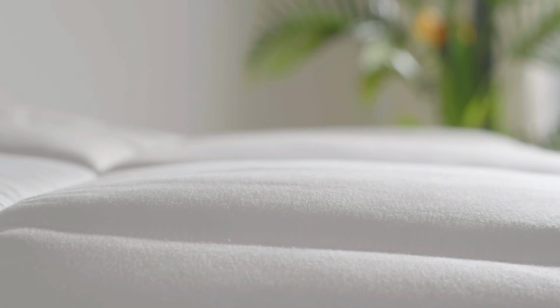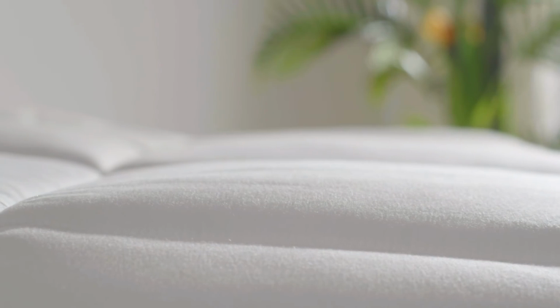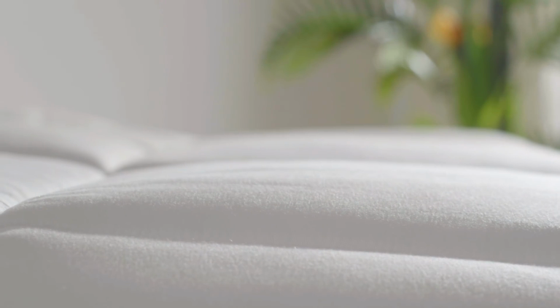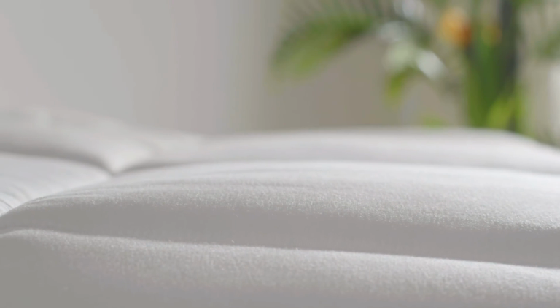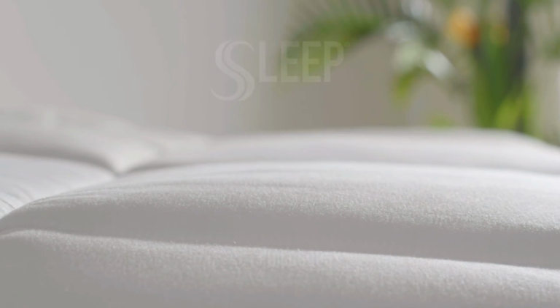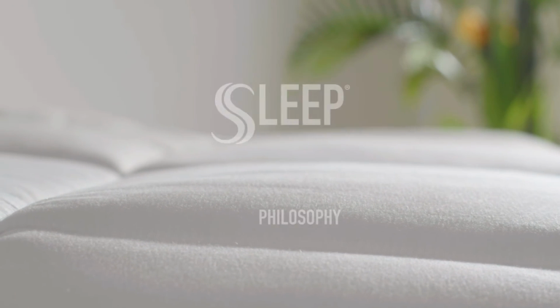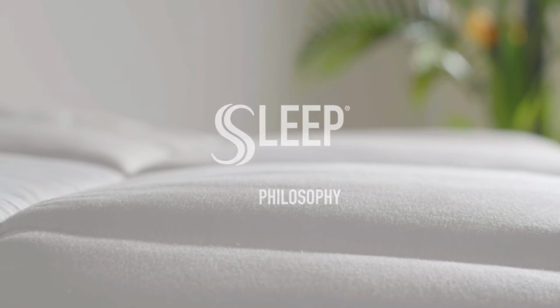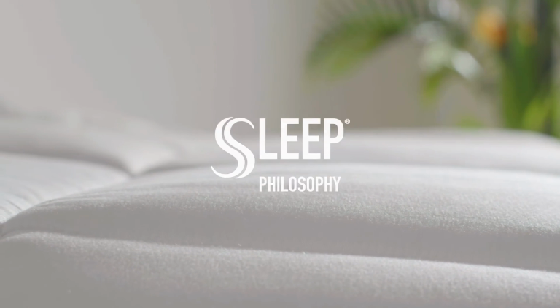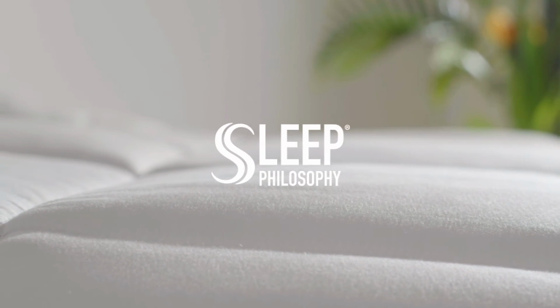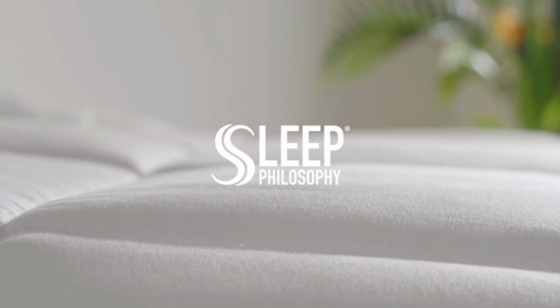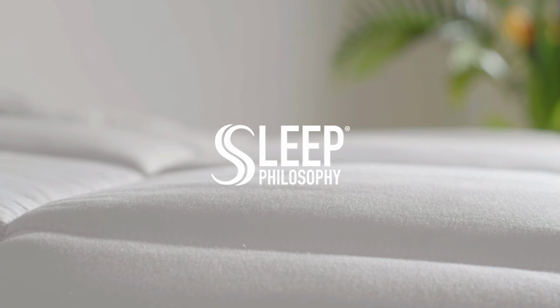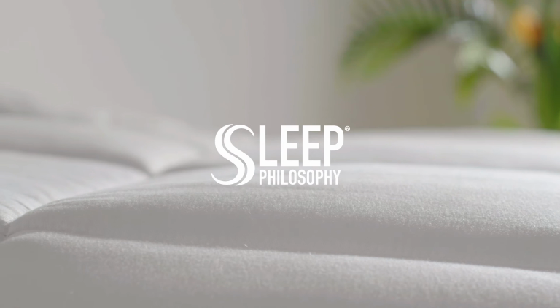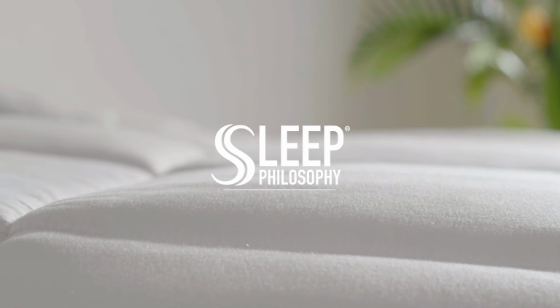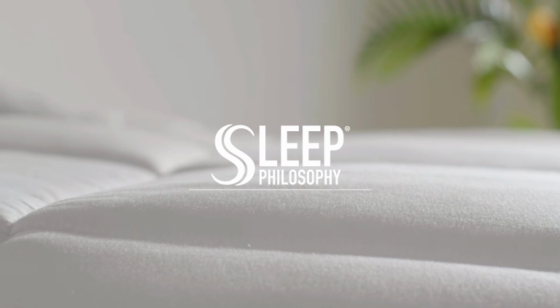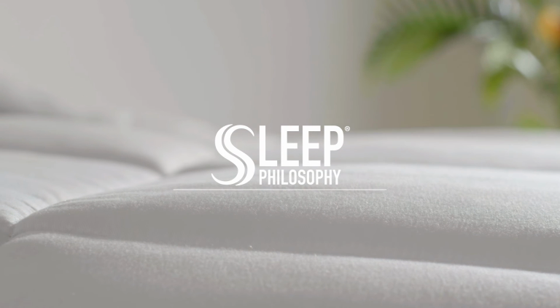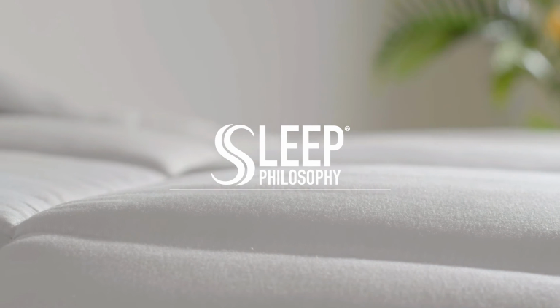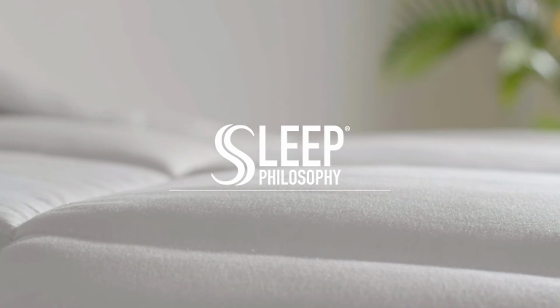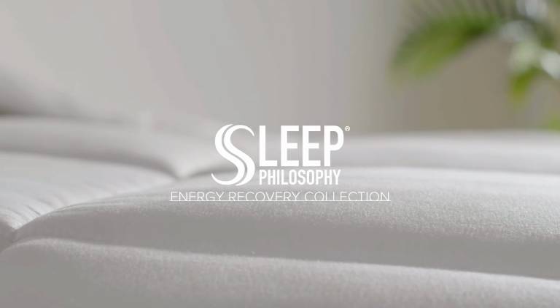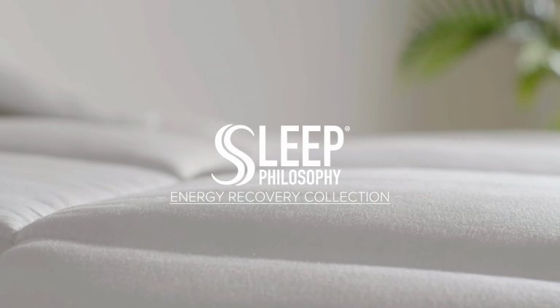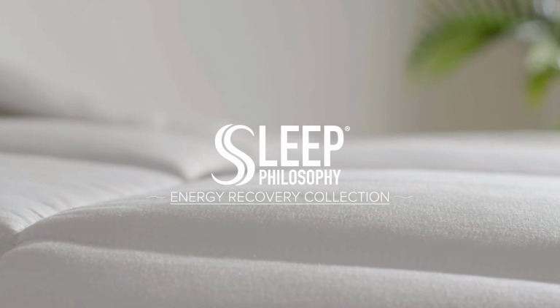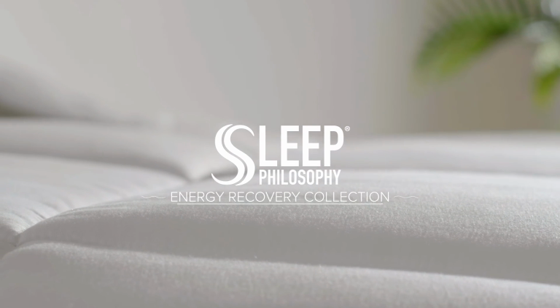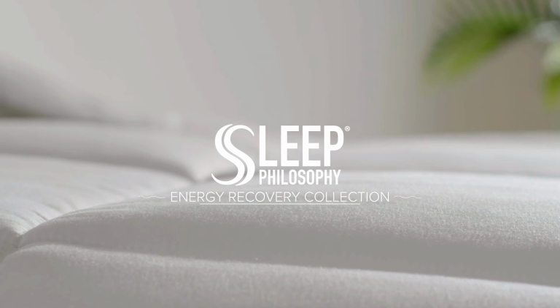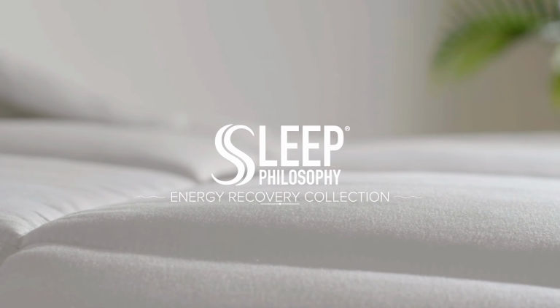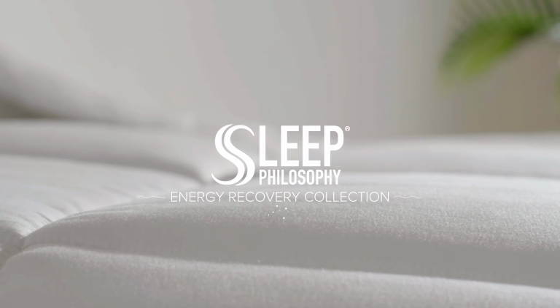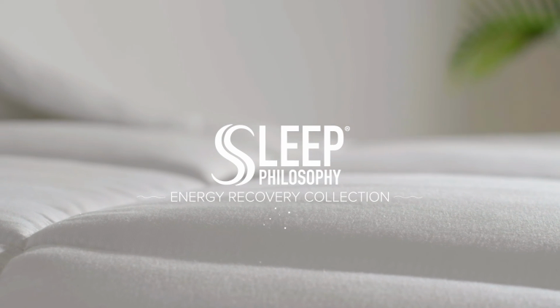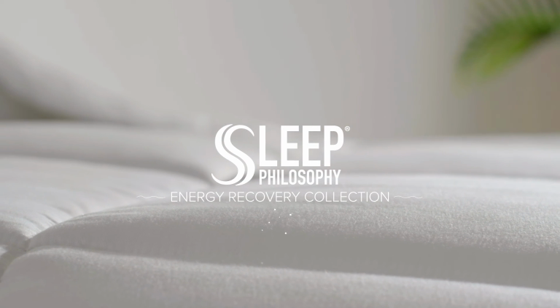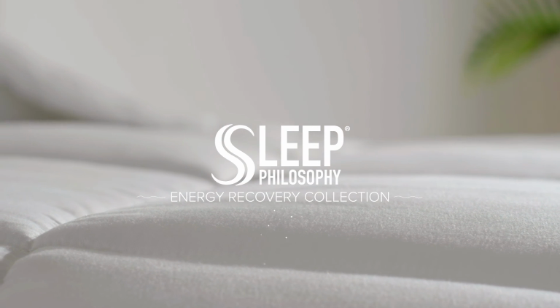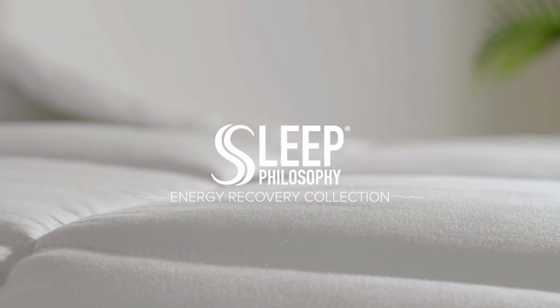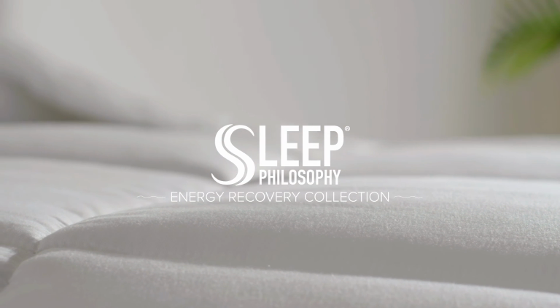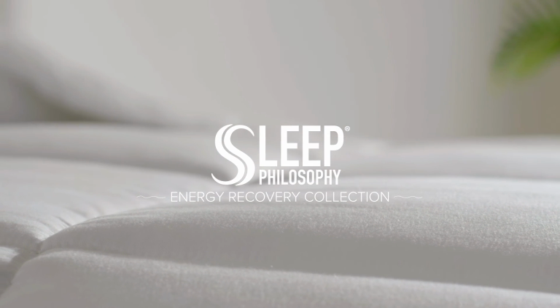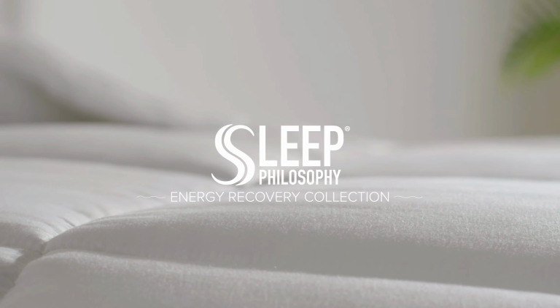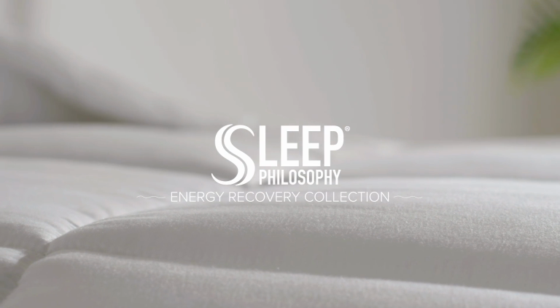Wake up reinvigorated with the Sleep Philosophy Energy Recovery Mattress Pad and Comforter. Get started.